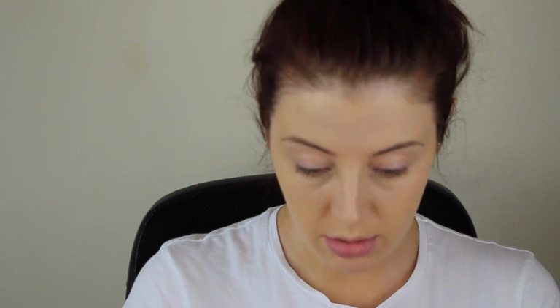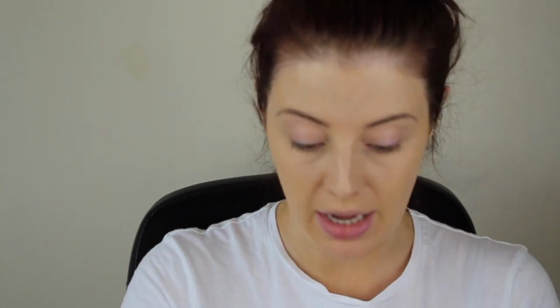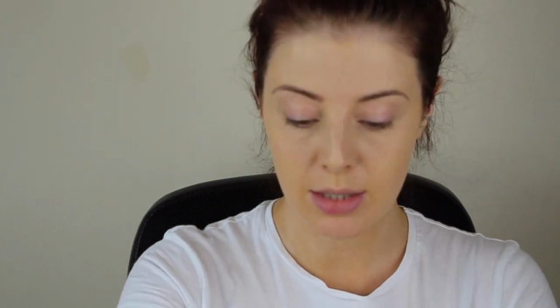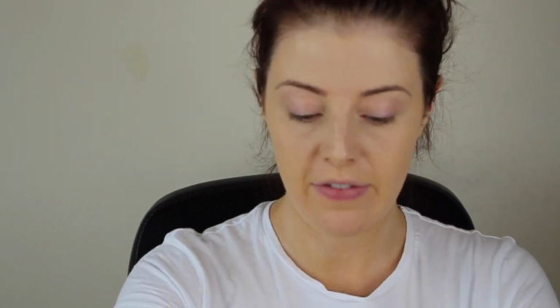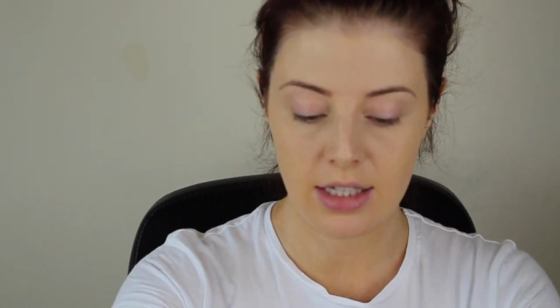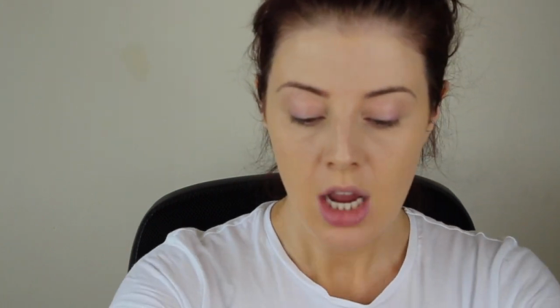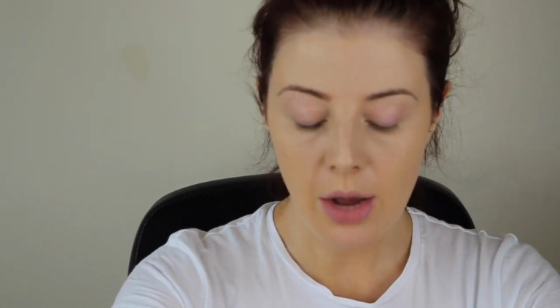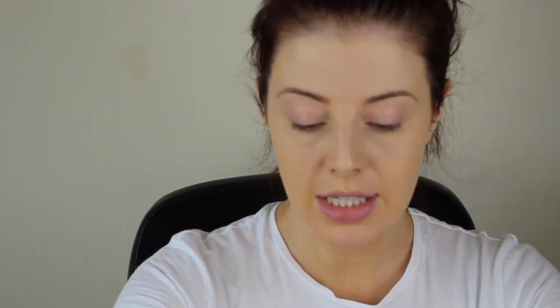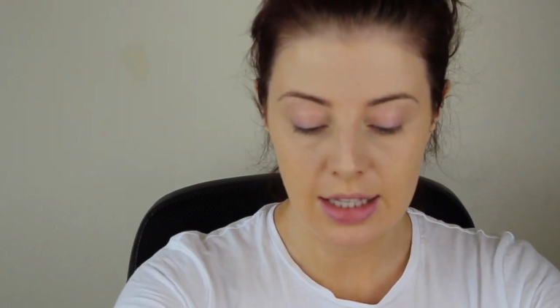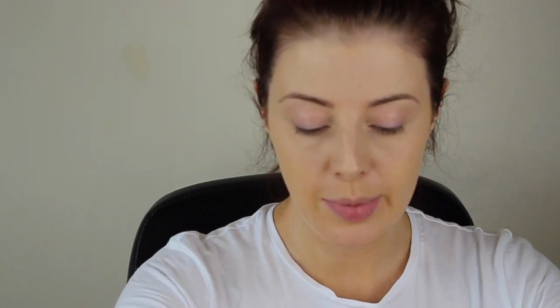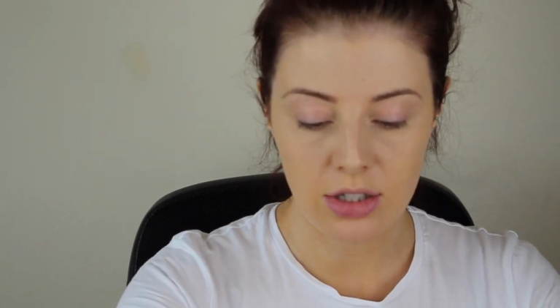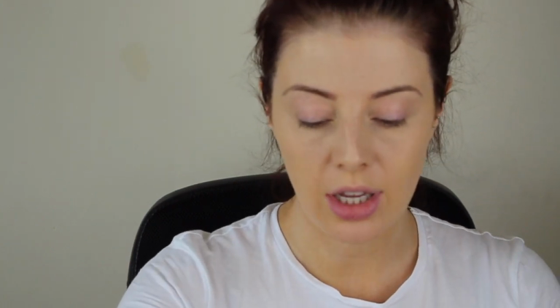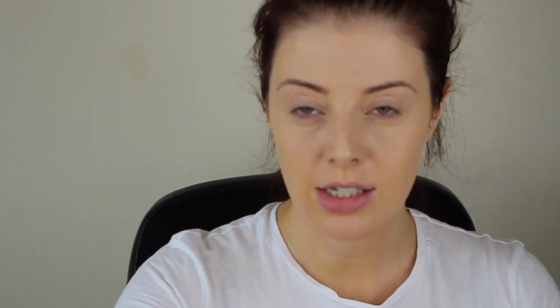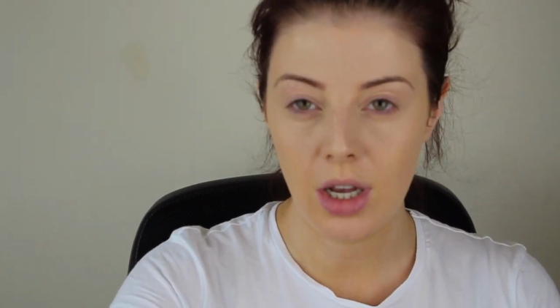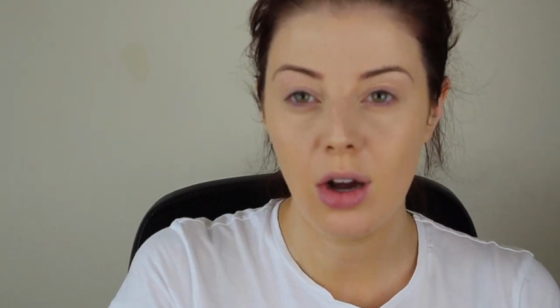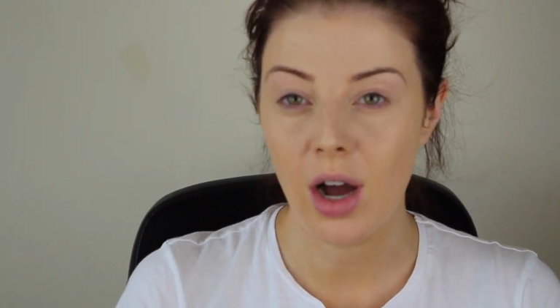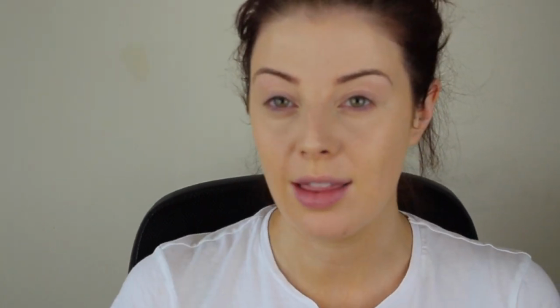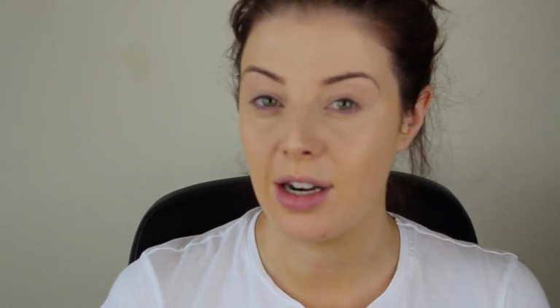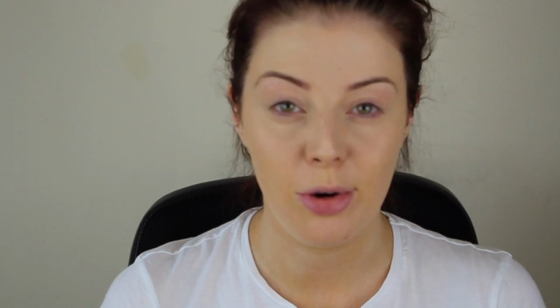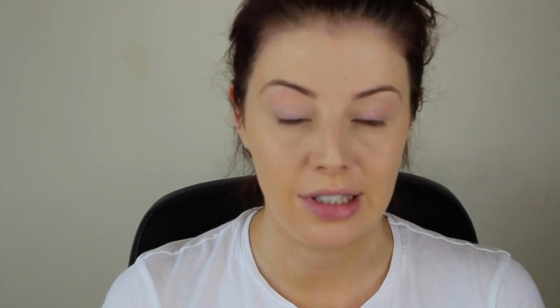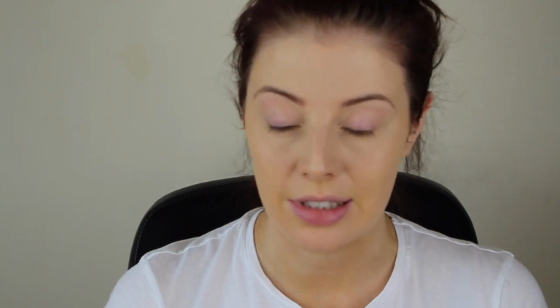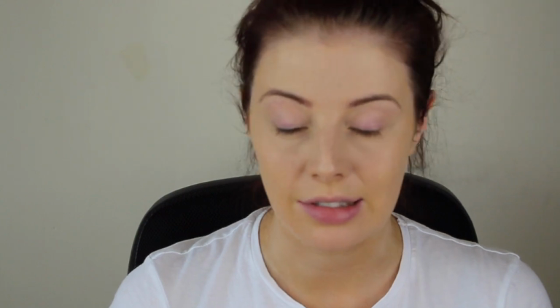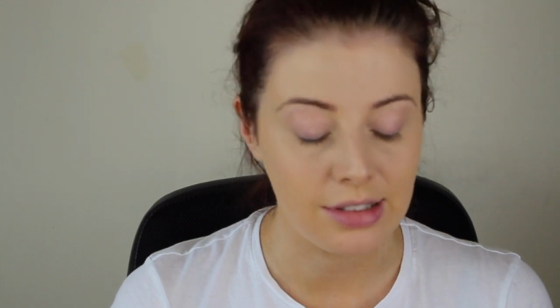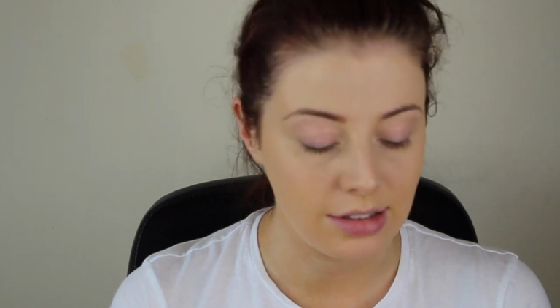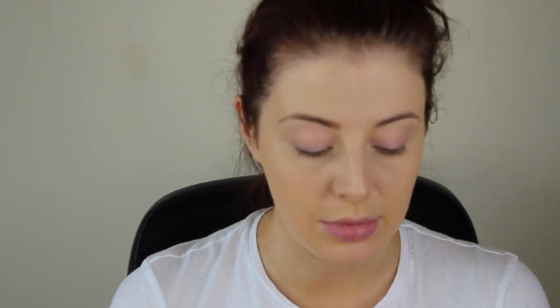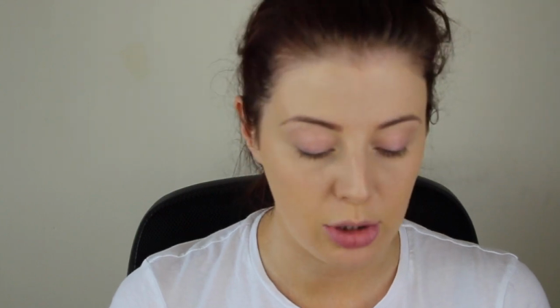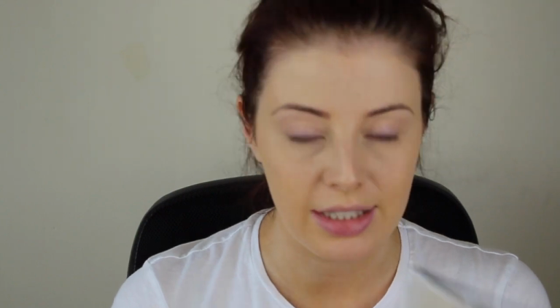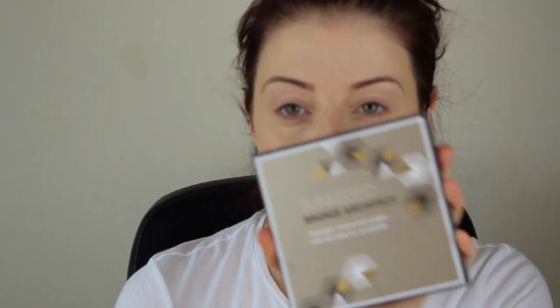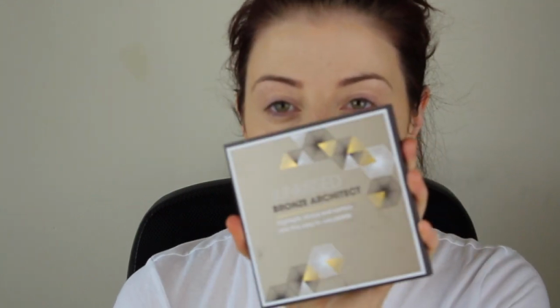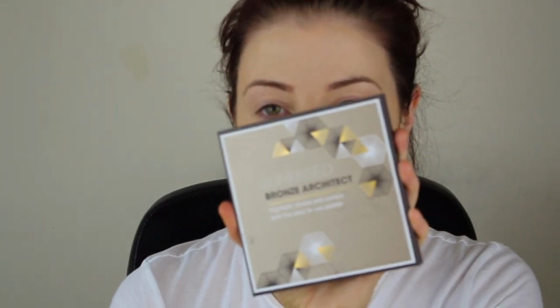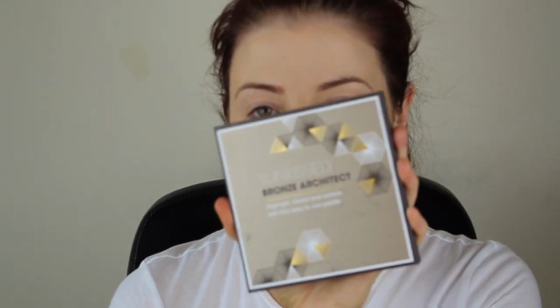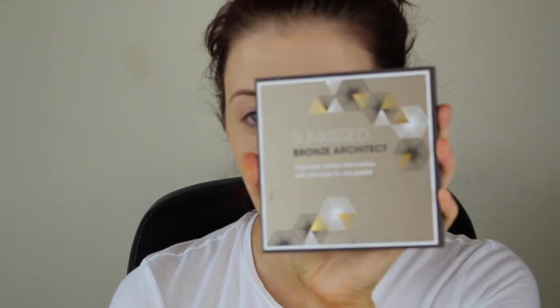Now I'm going to put some dimension back into my face. I was sent this by Sun Kissed a while ago and the minute I opened it I was like, oh this is going to be so bad — this is a Bronze Architect palette.